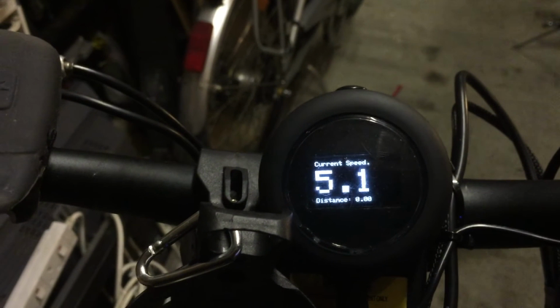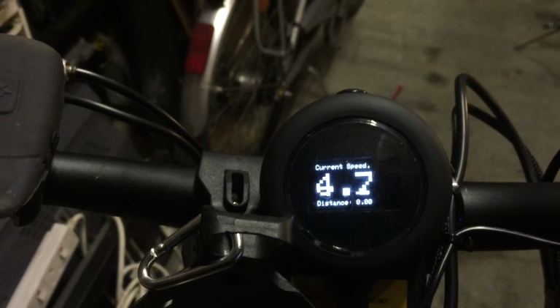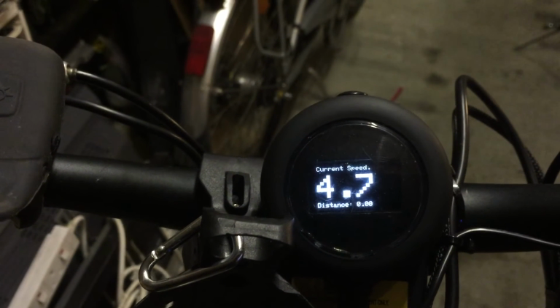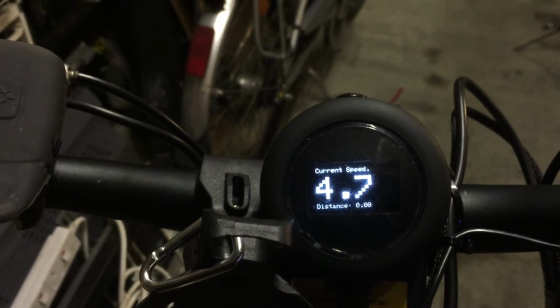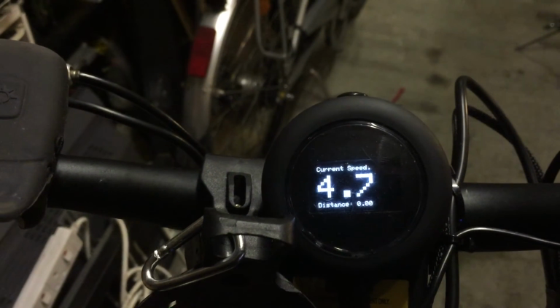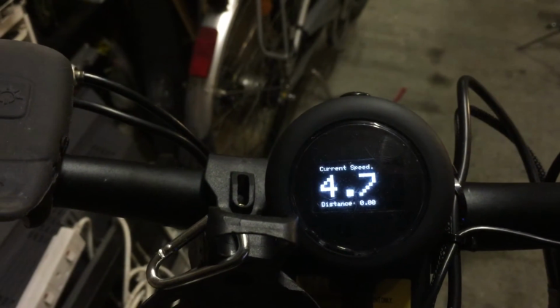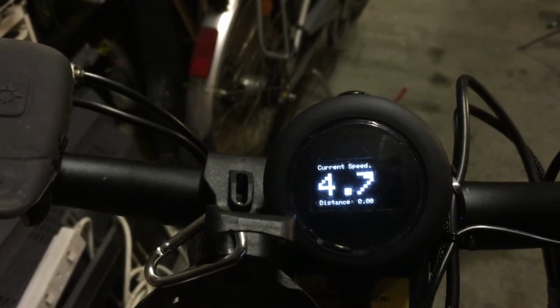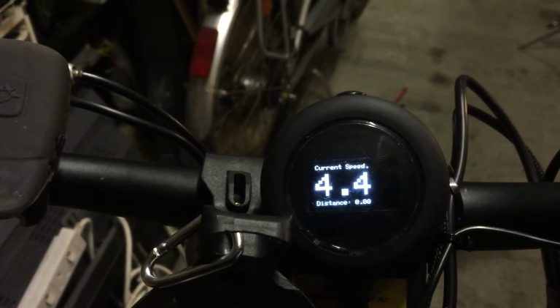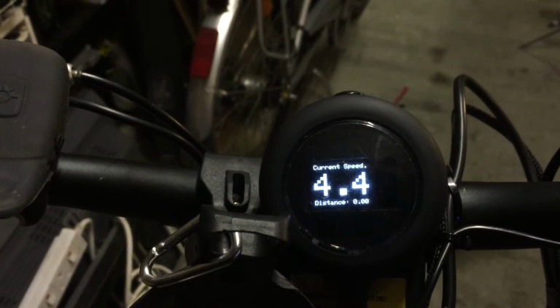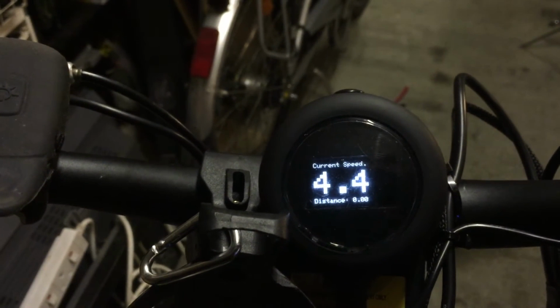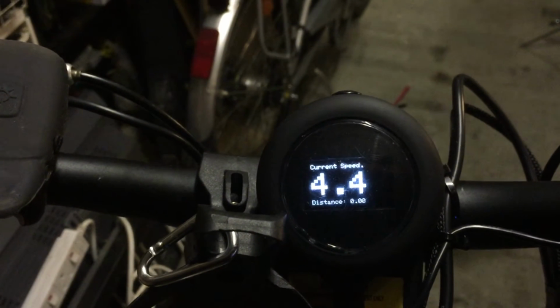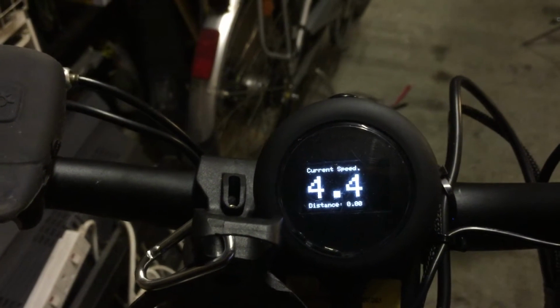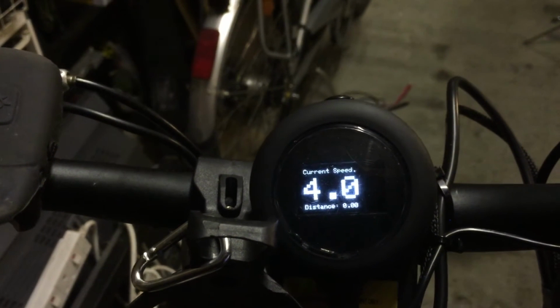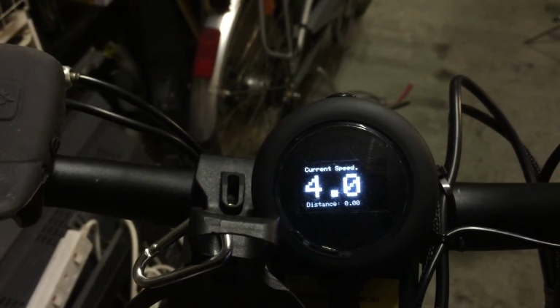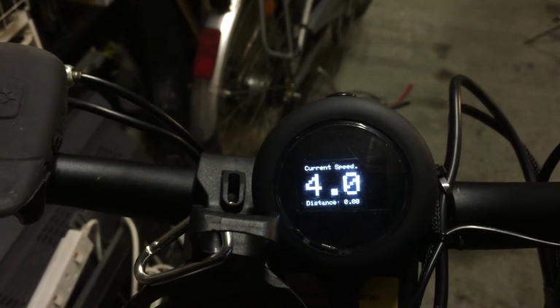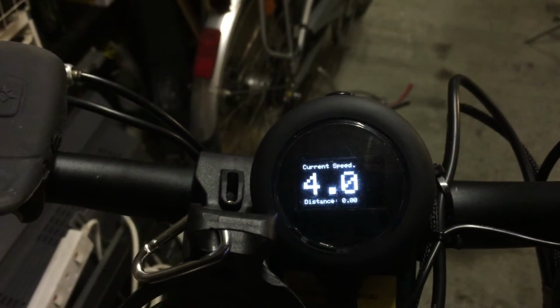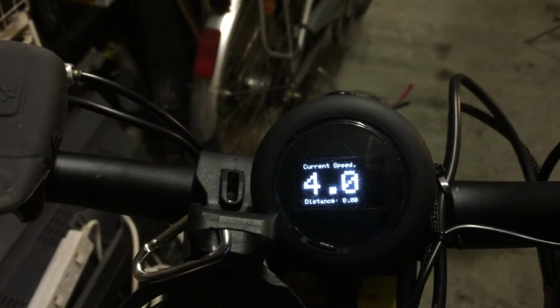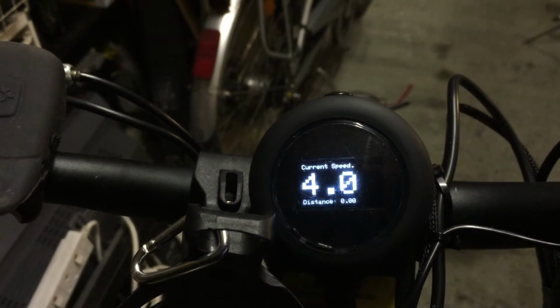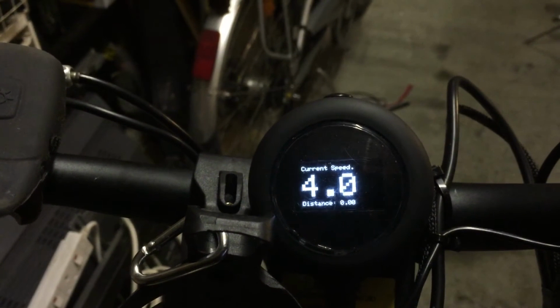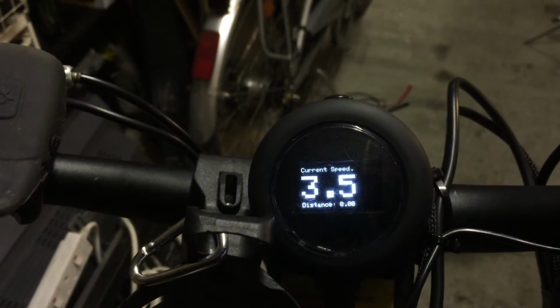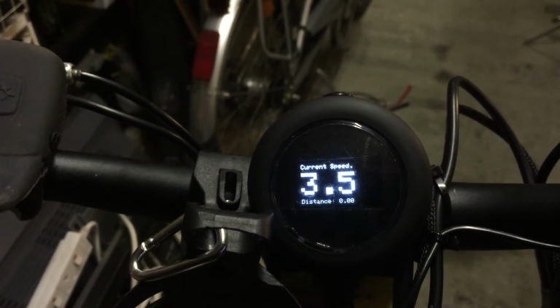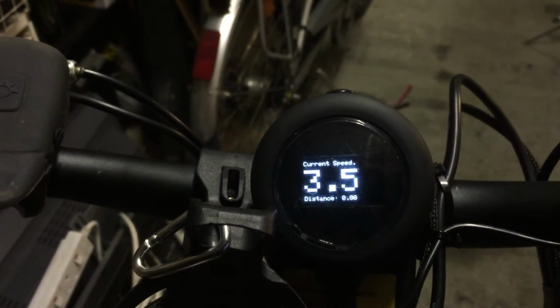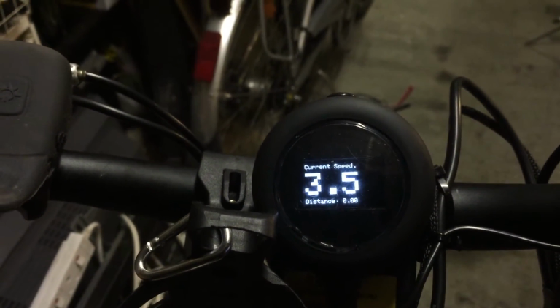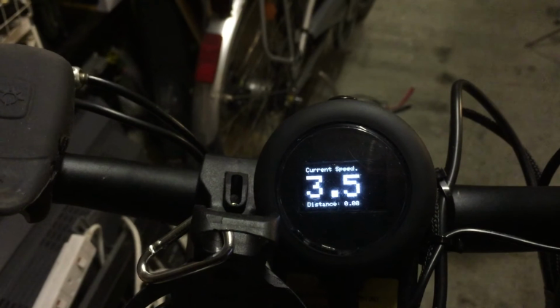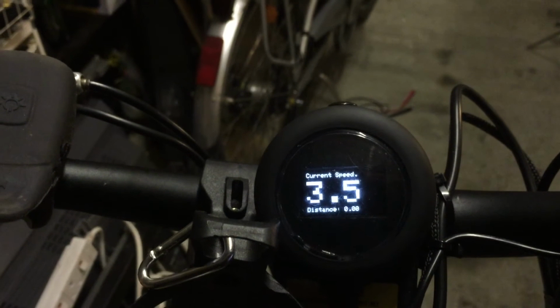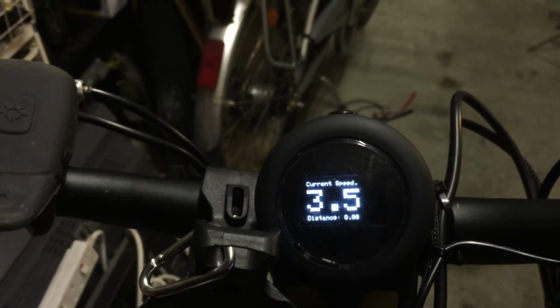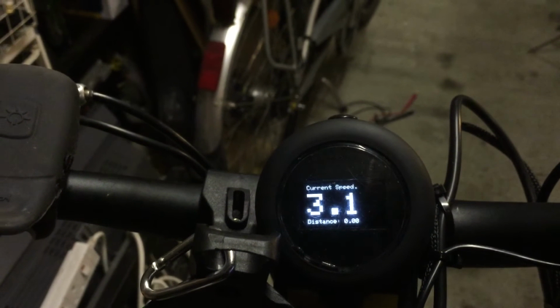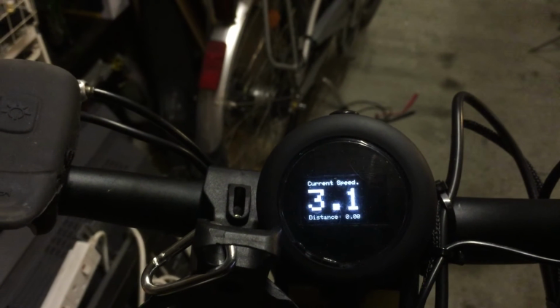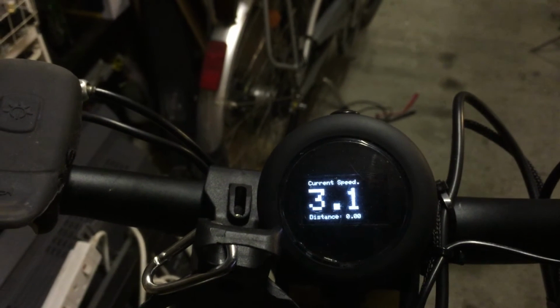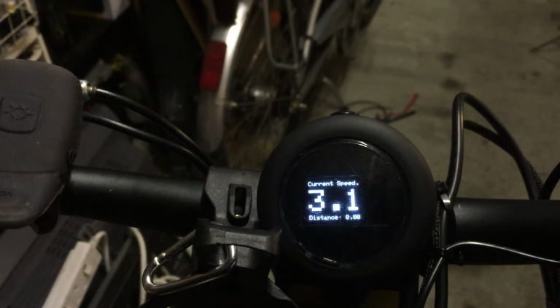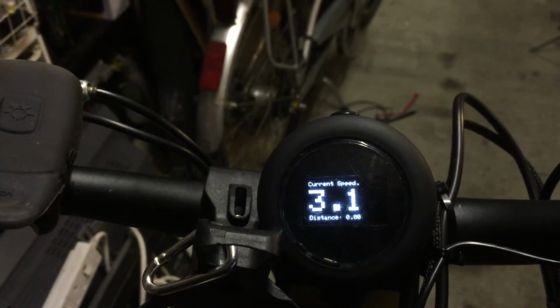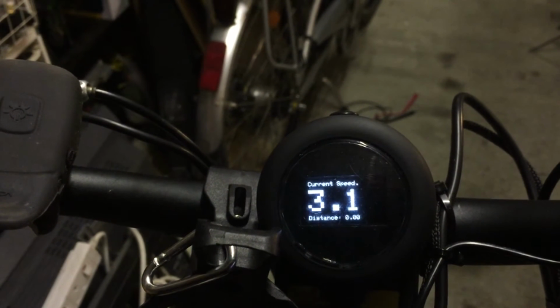Obviously you've got a bigger speed display. I haven't had a distance readout yet, but that will be for another day.